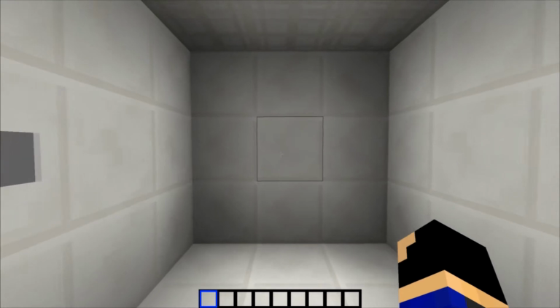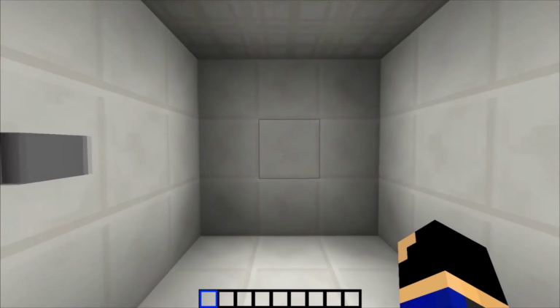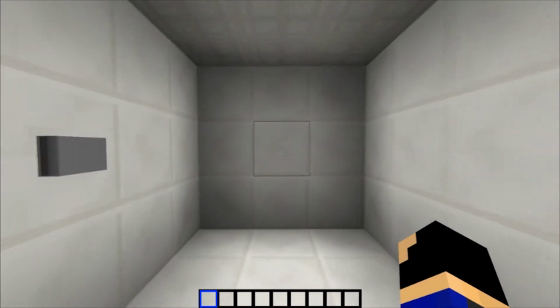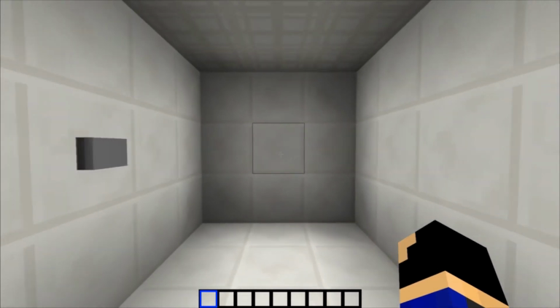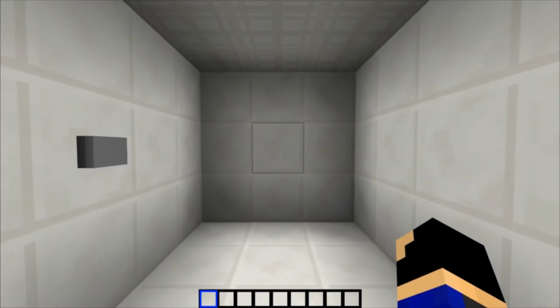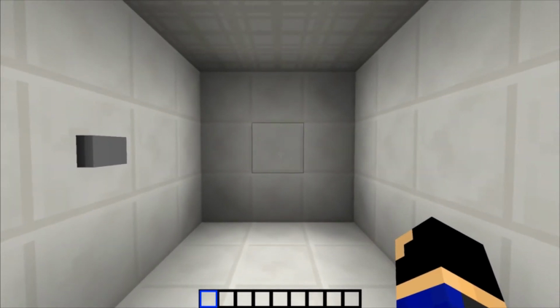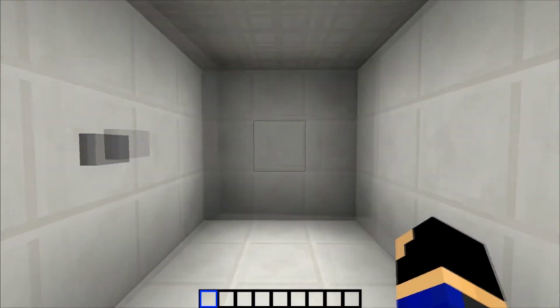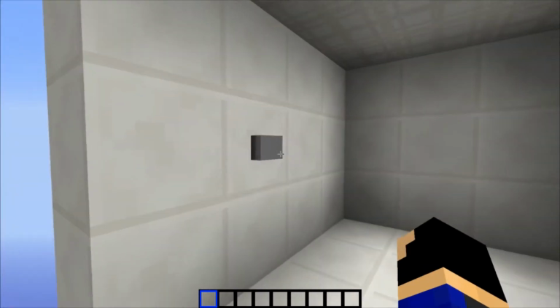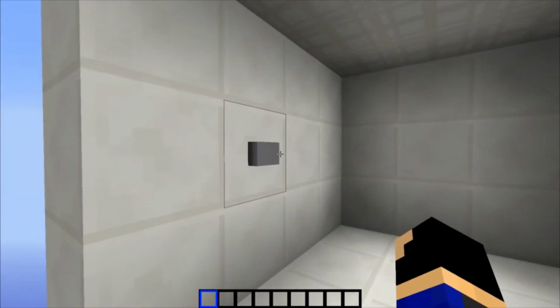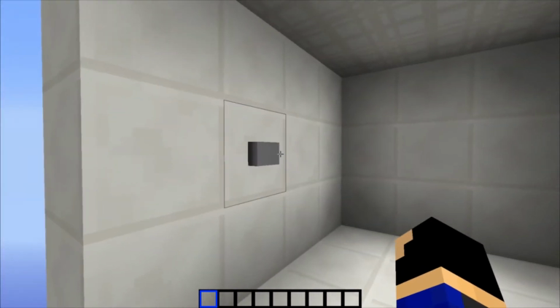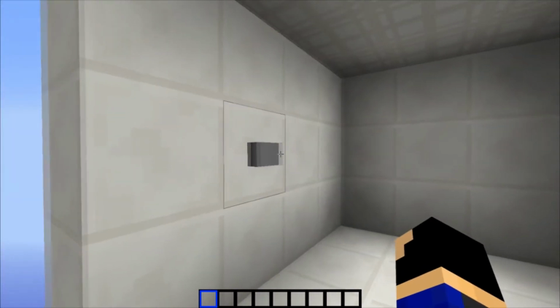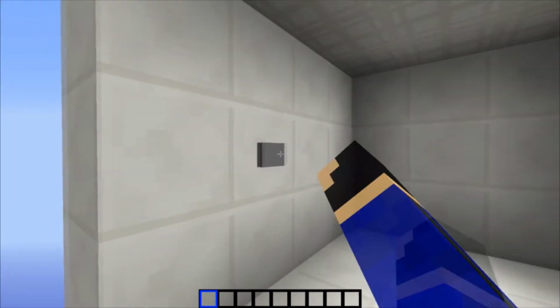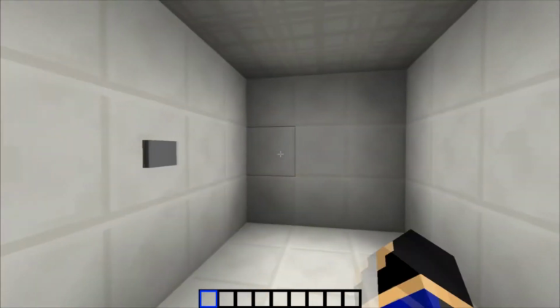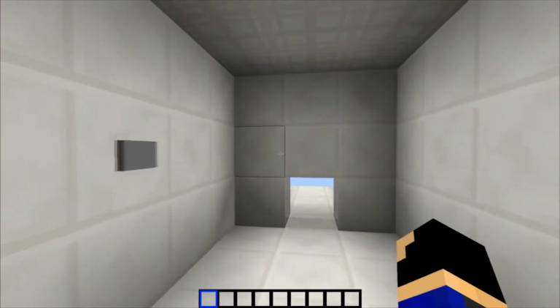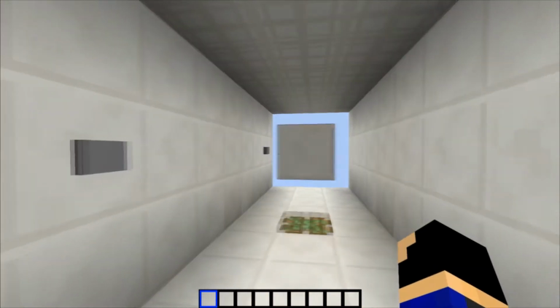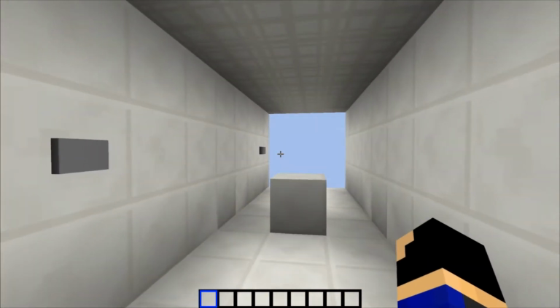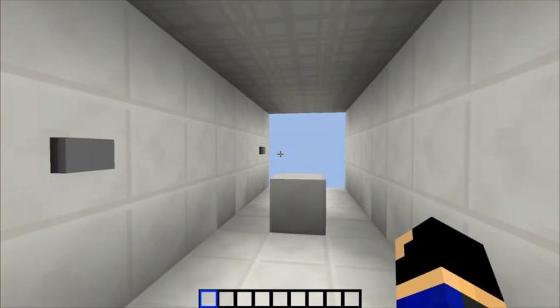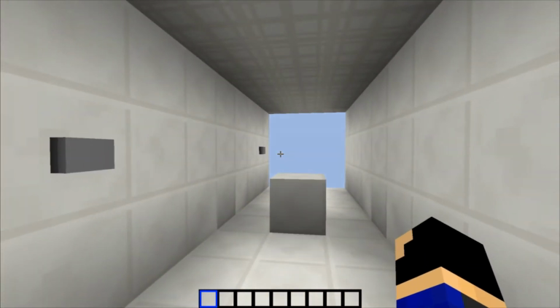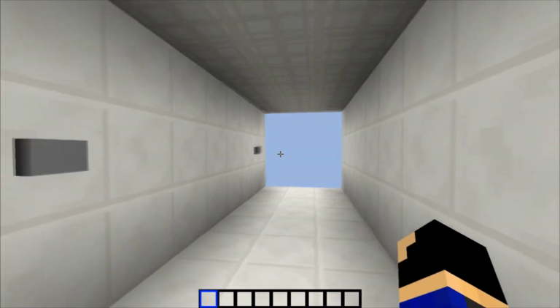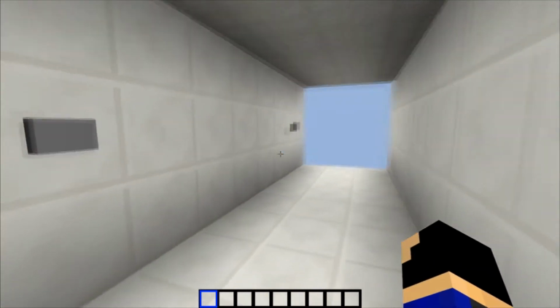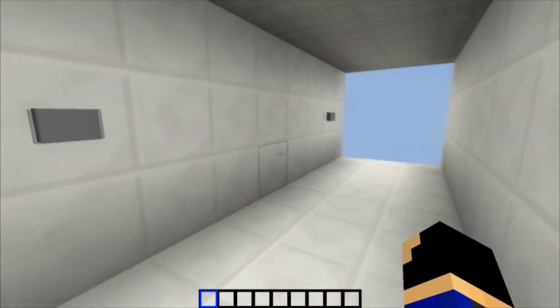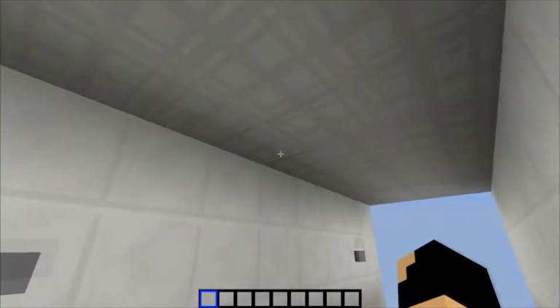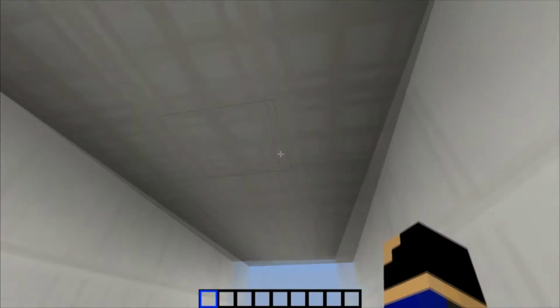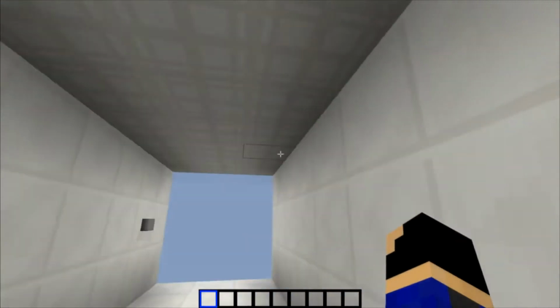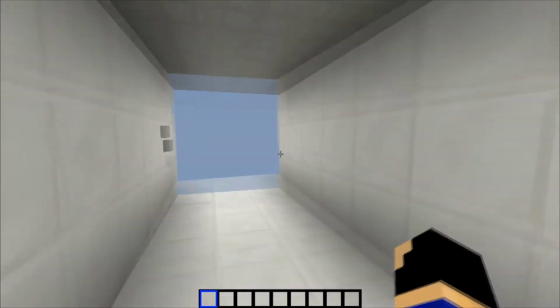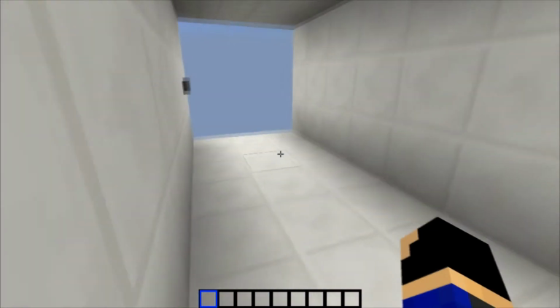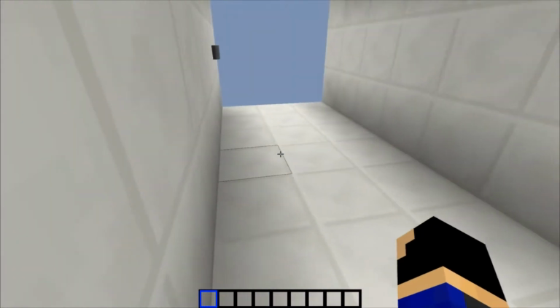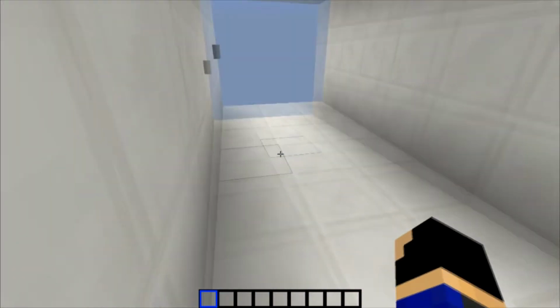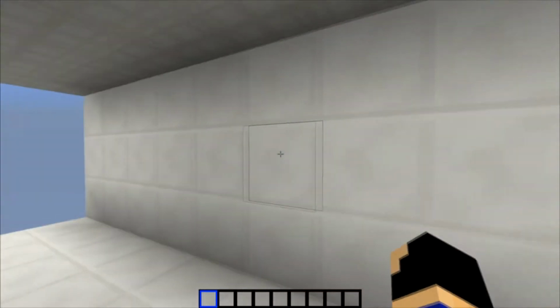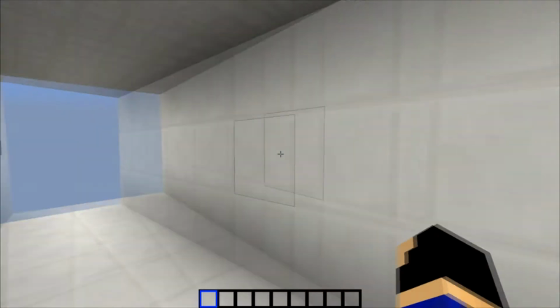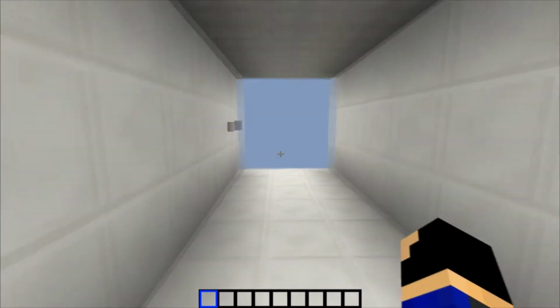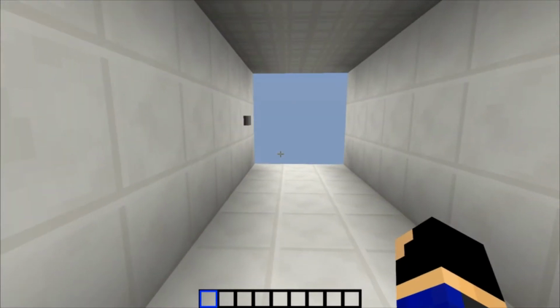That's about it for the door, and it is seamless. I think seamless doors should be kind of a standard at this point.